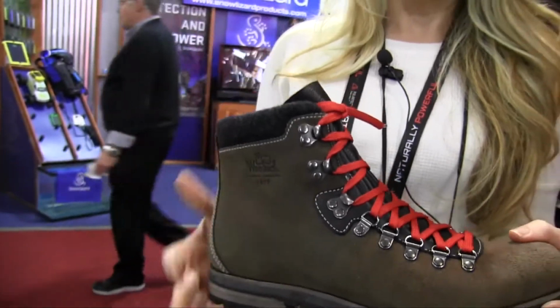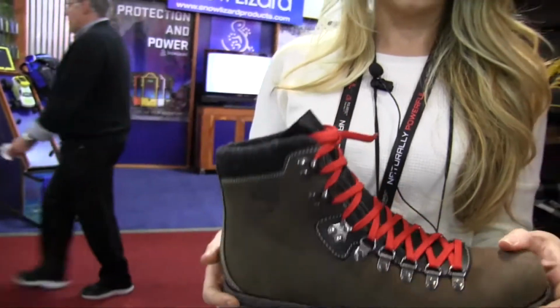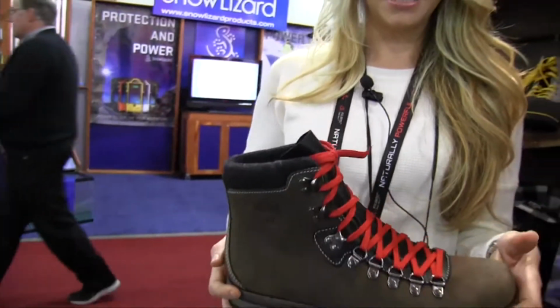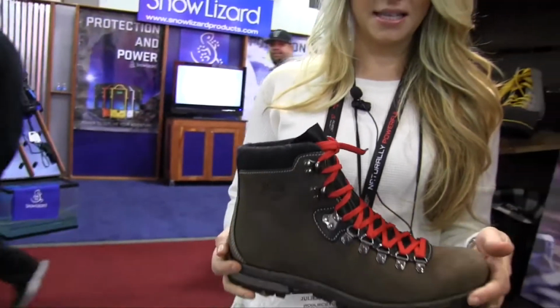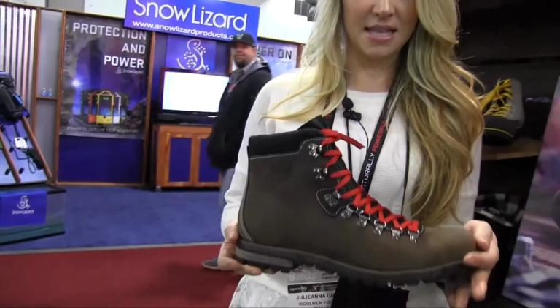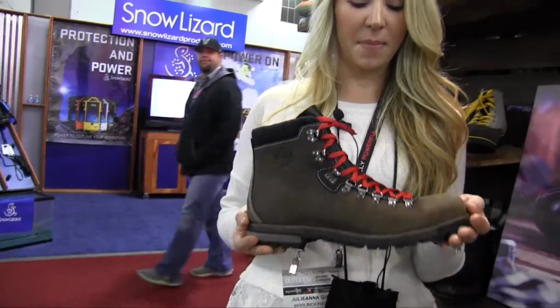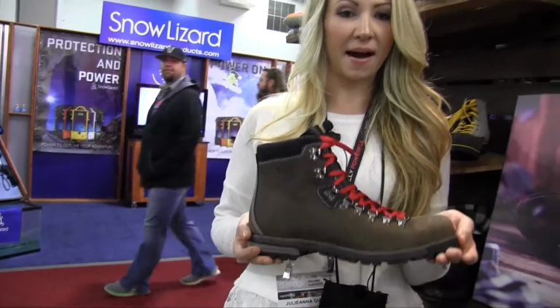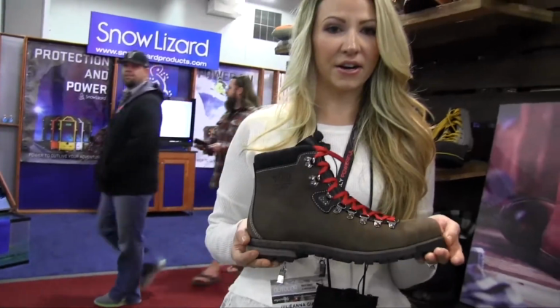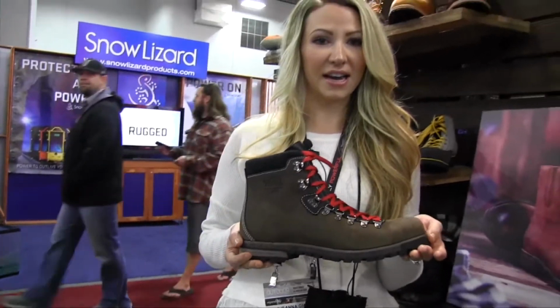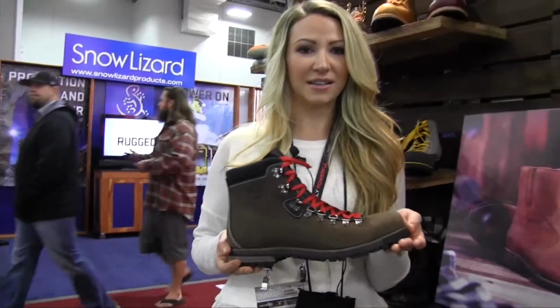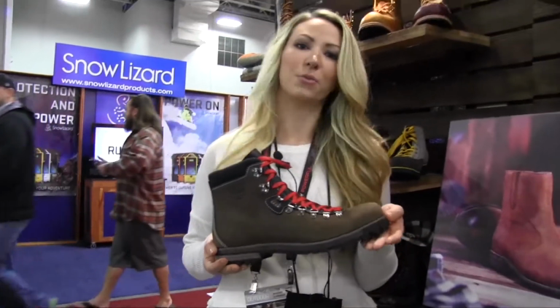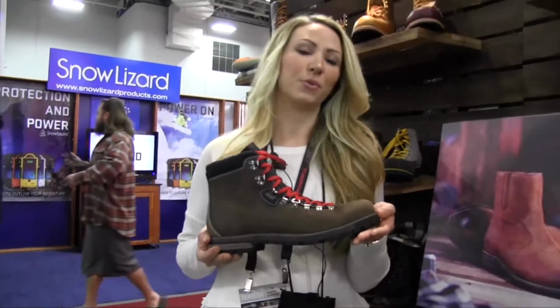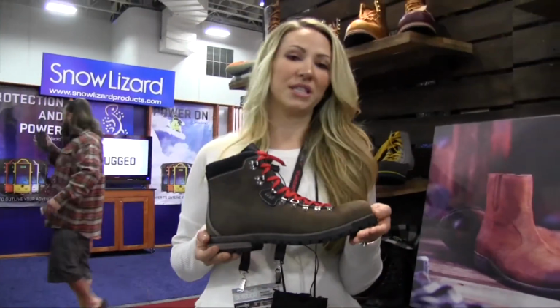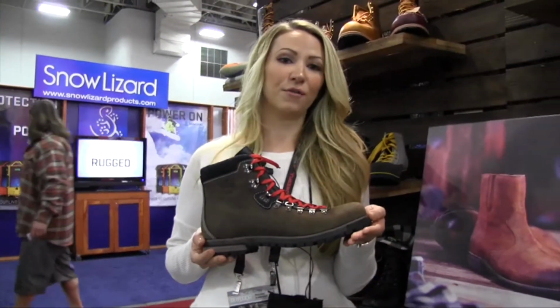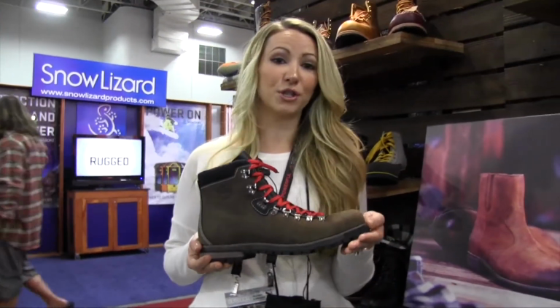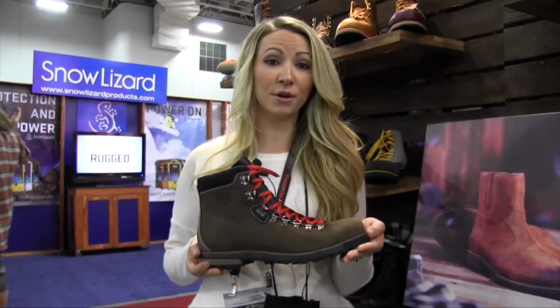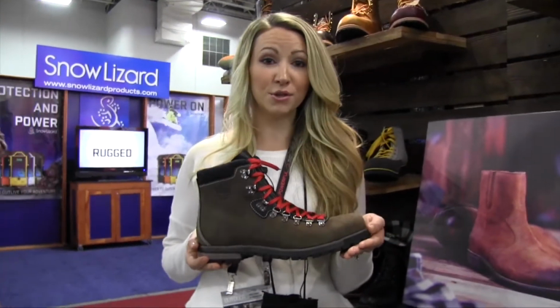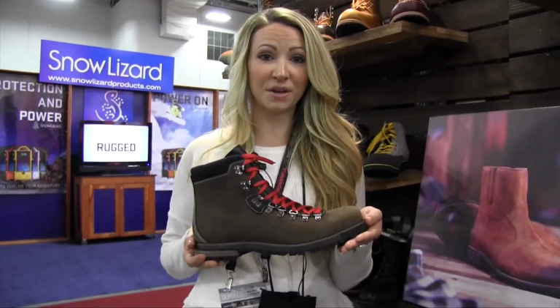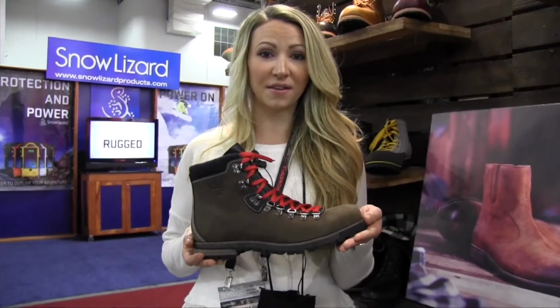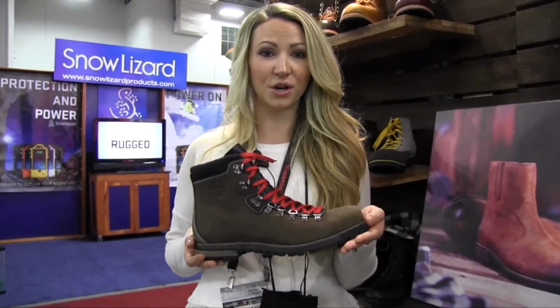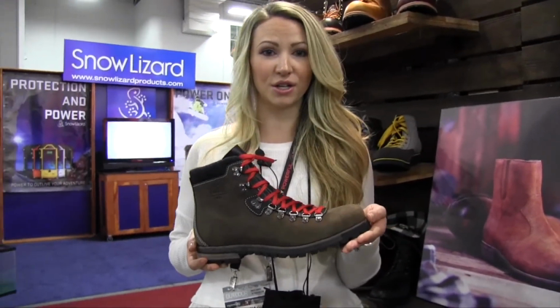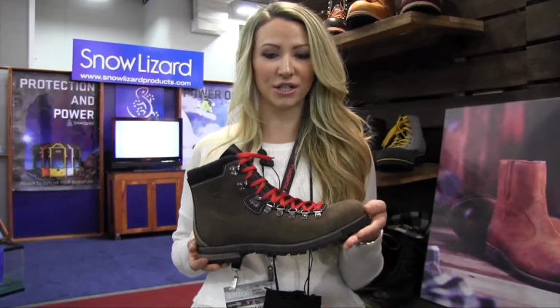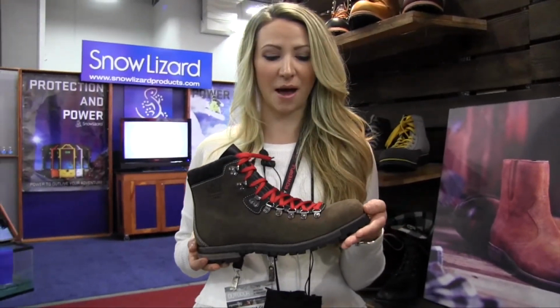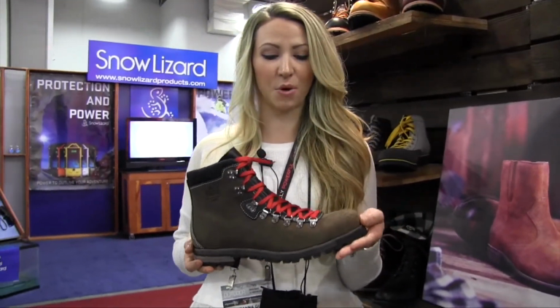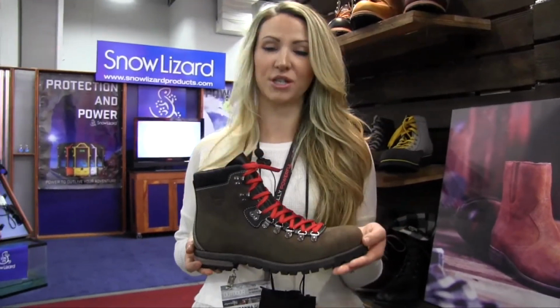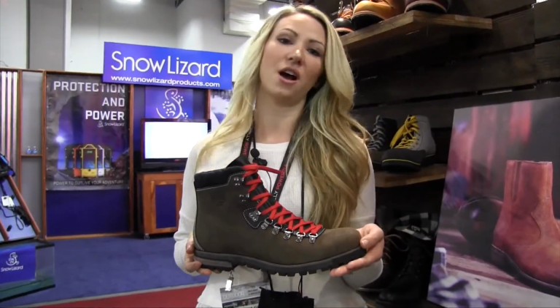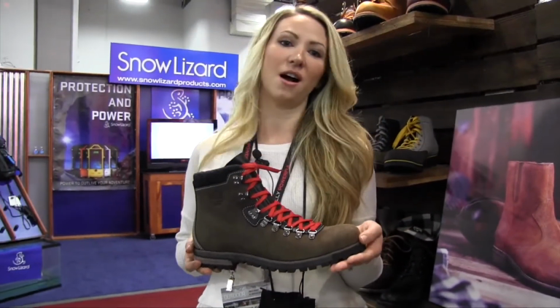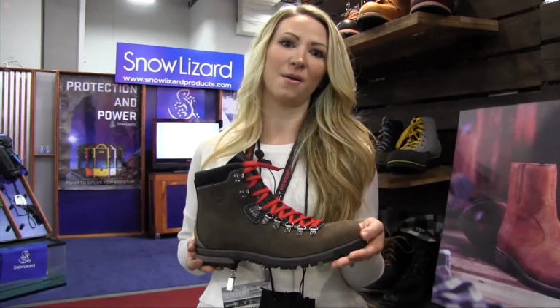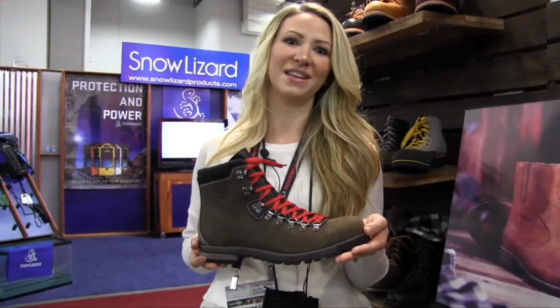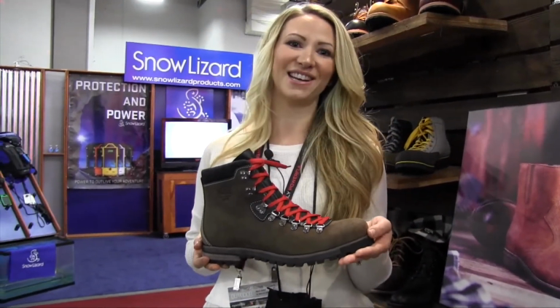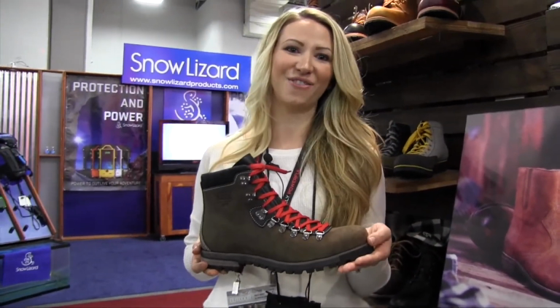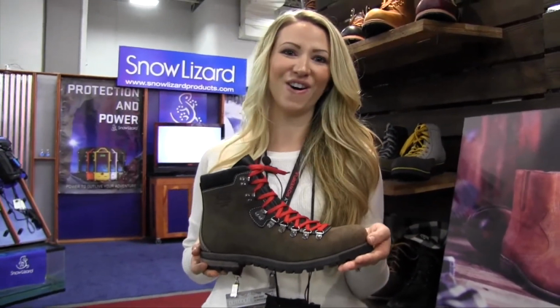So this is the Packer. It will retail for $225 at Woolrich.com next fall.